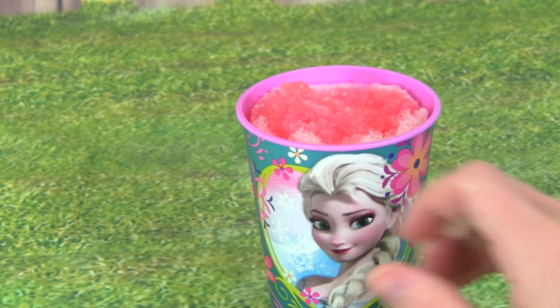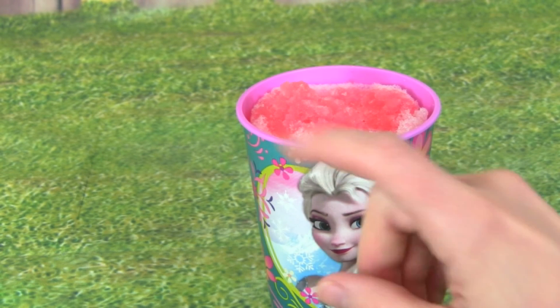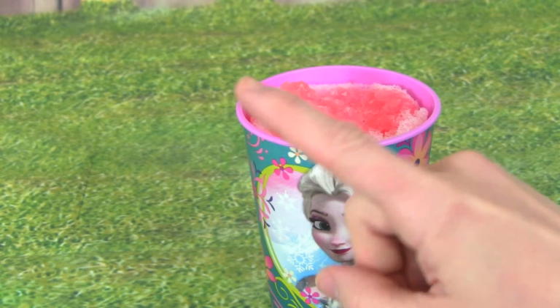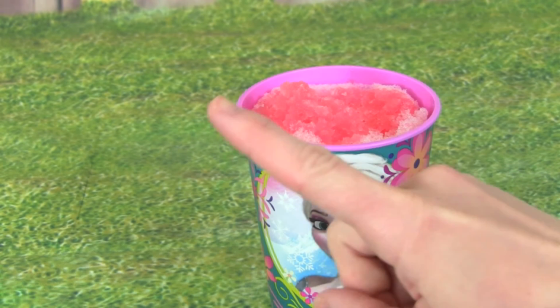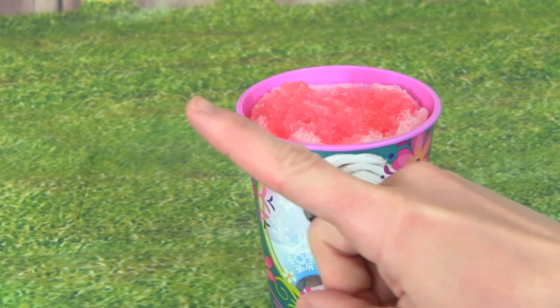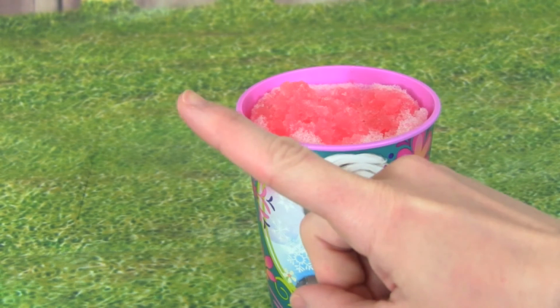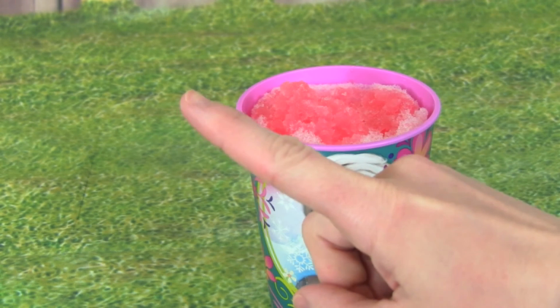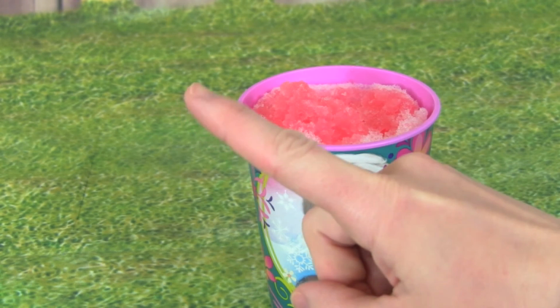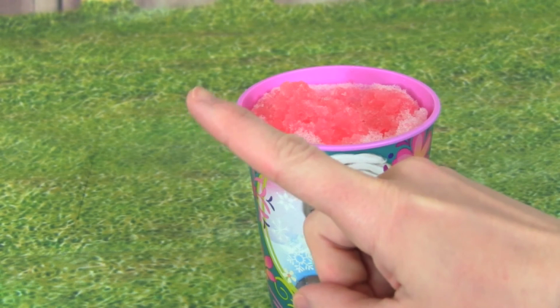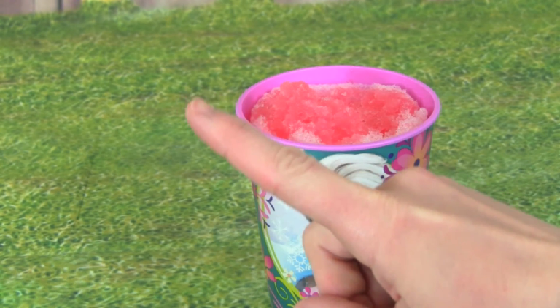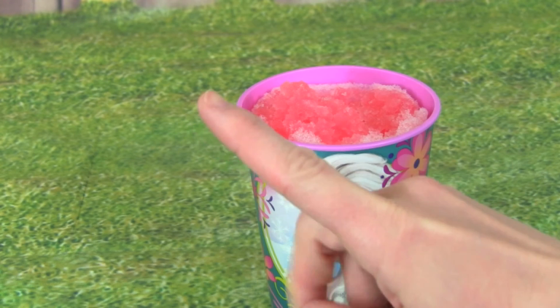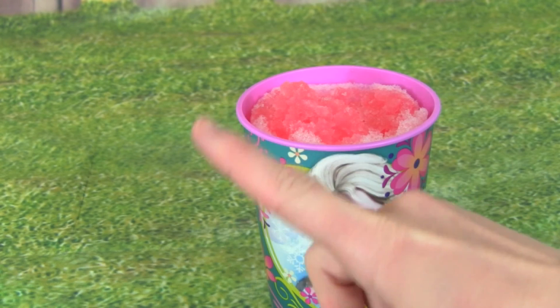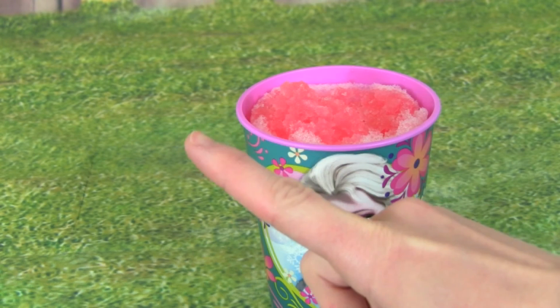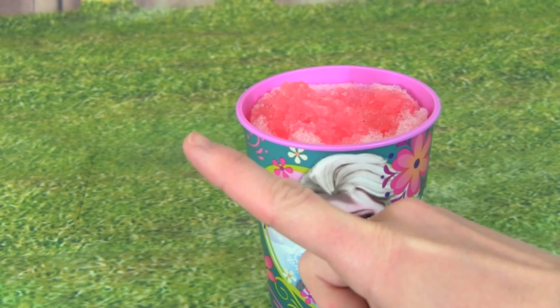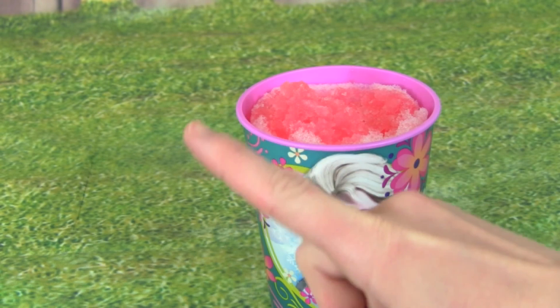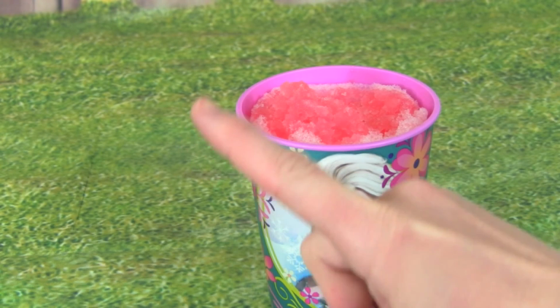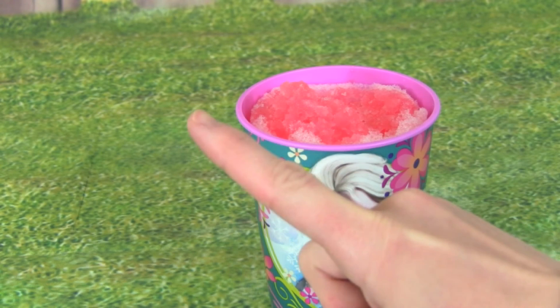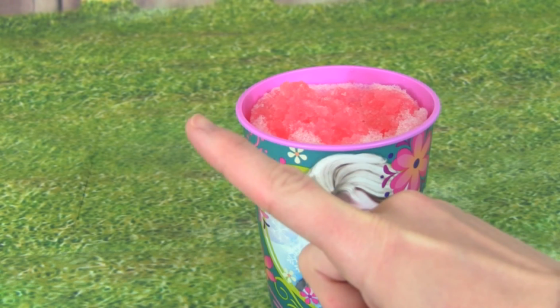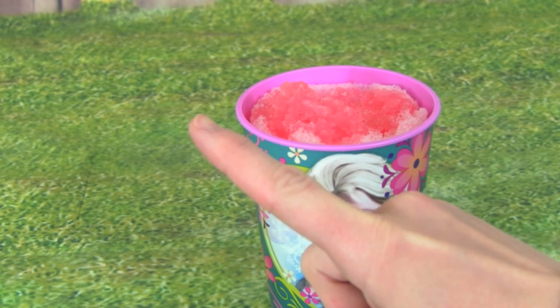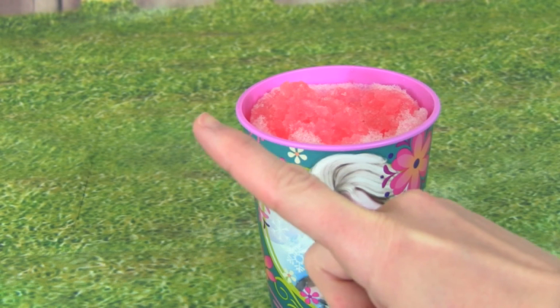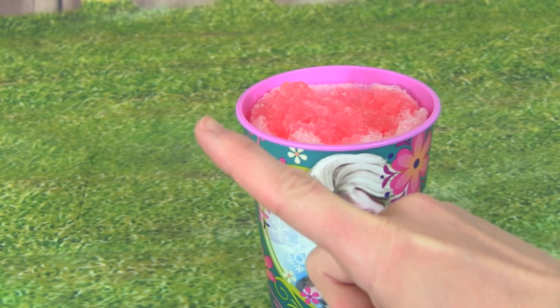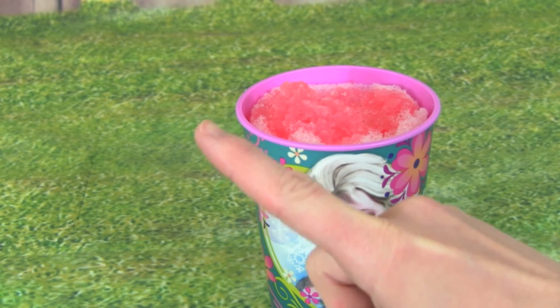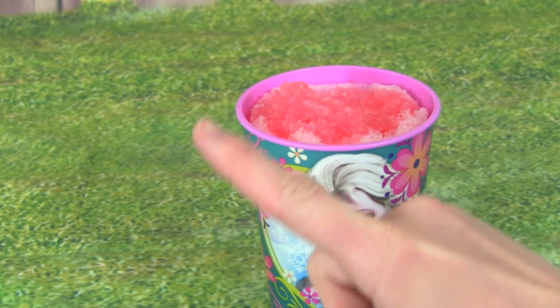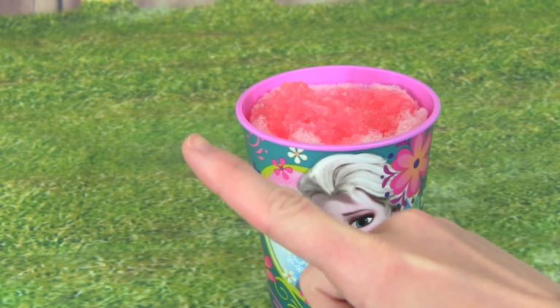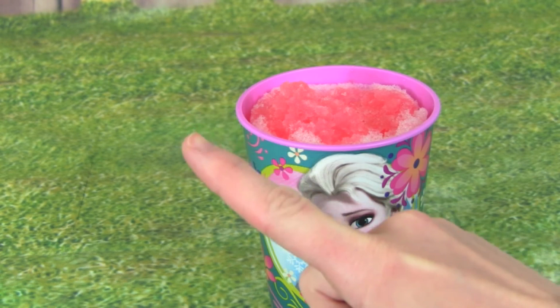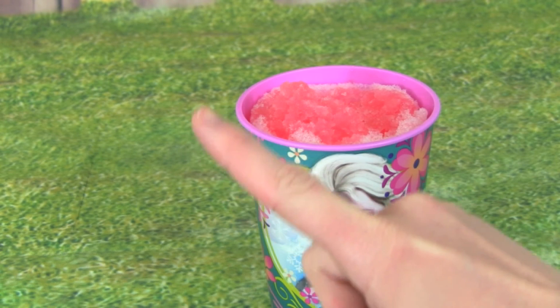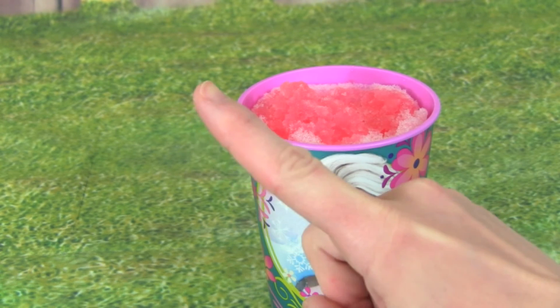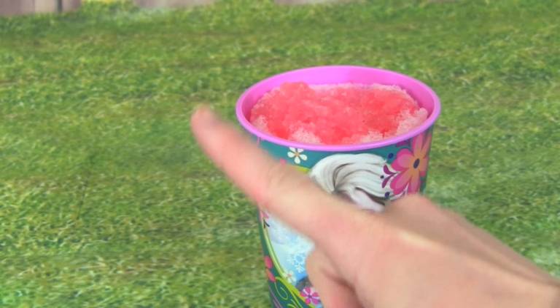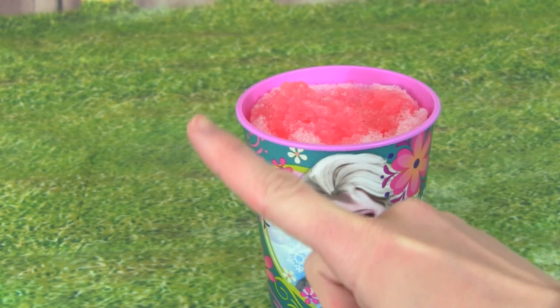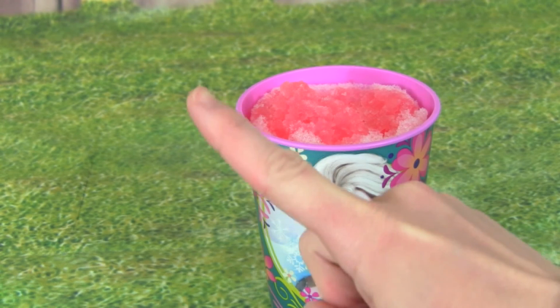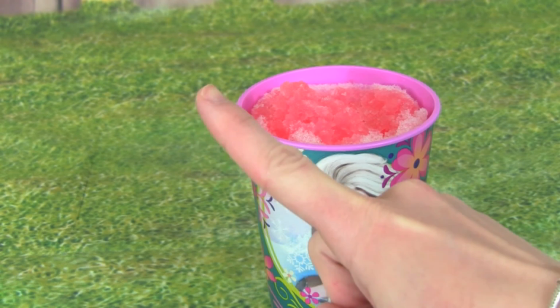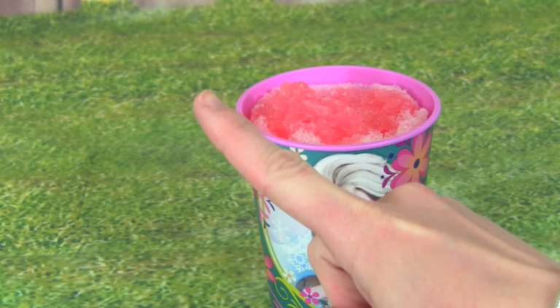If you'd like to see a video on how to make snow ice cream, you can click right here.